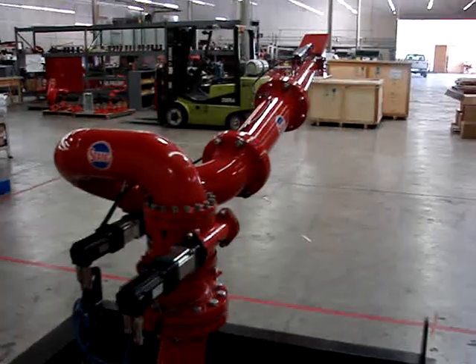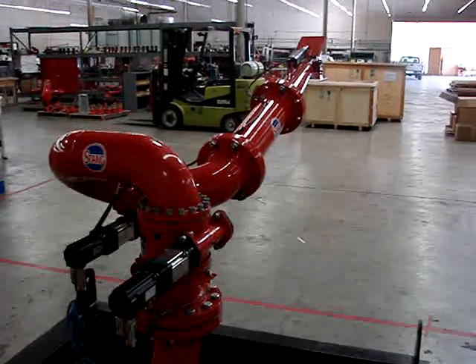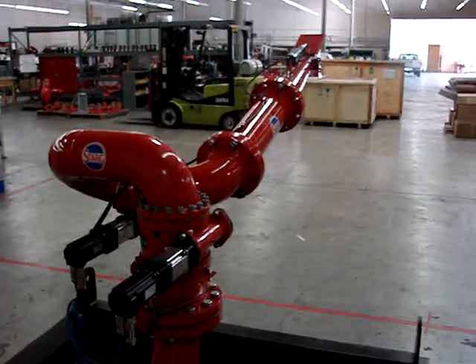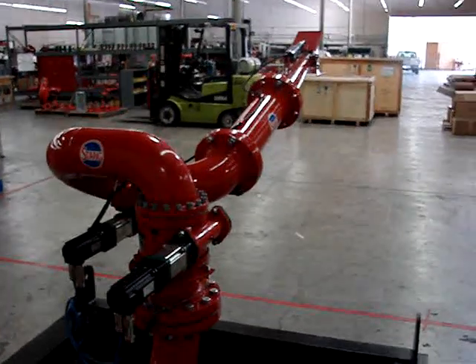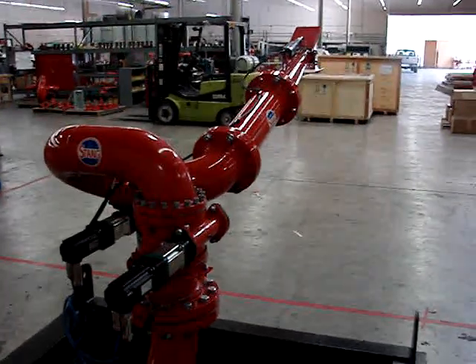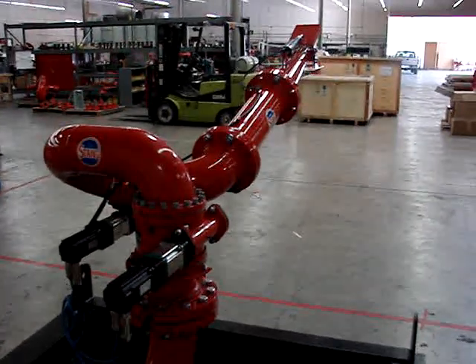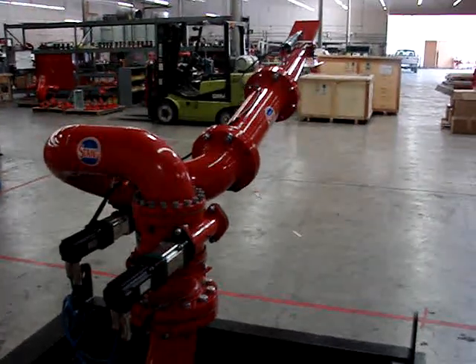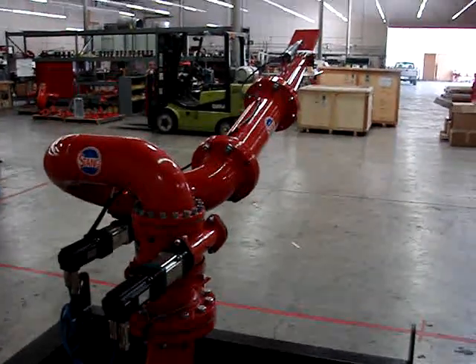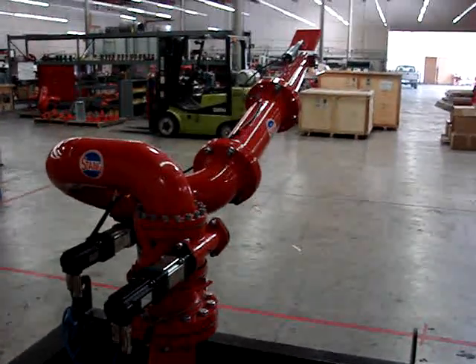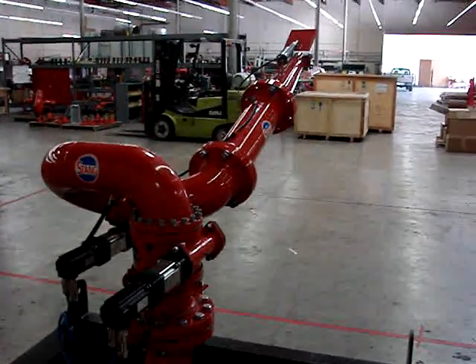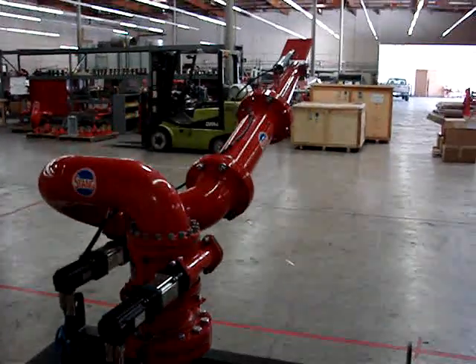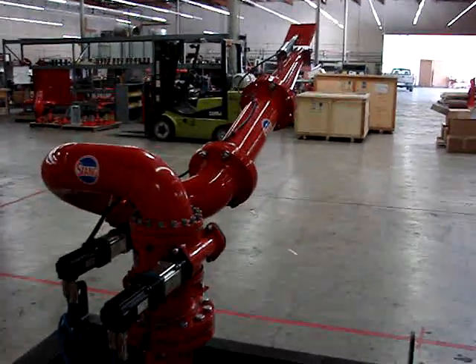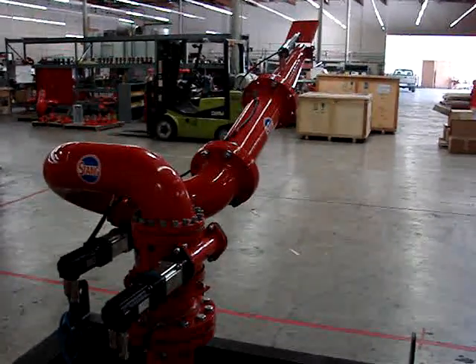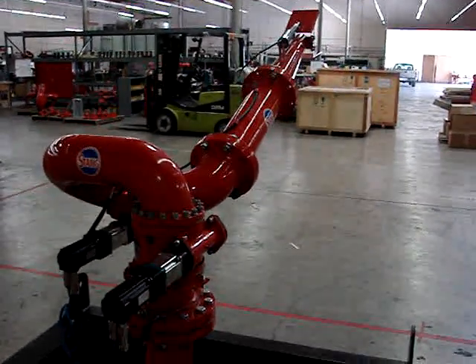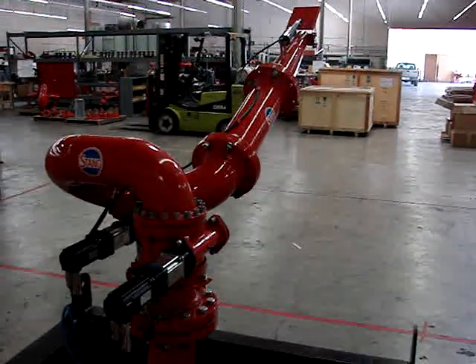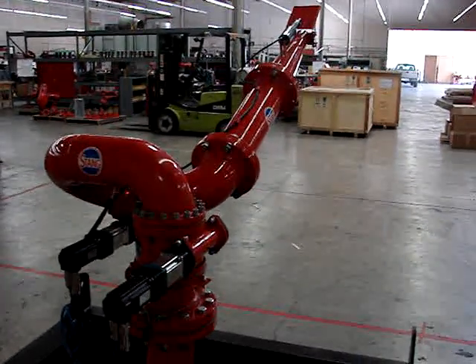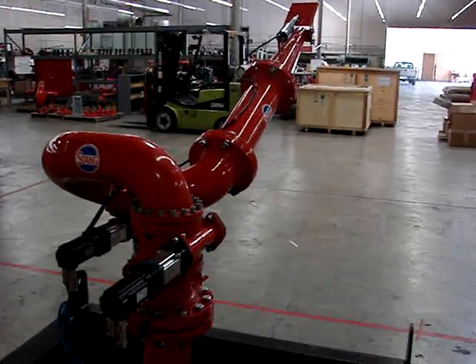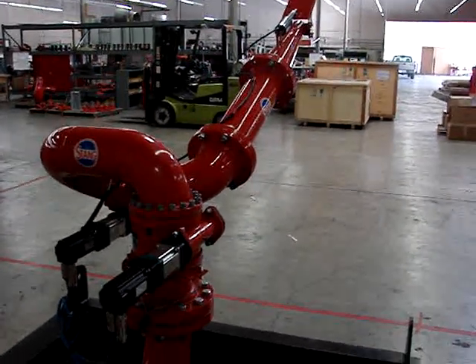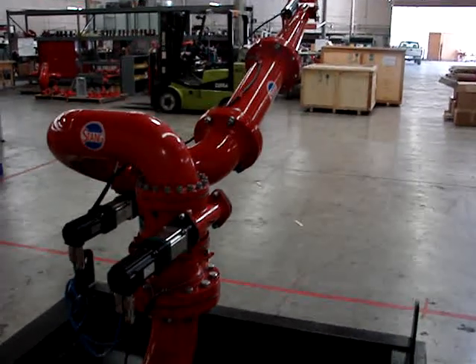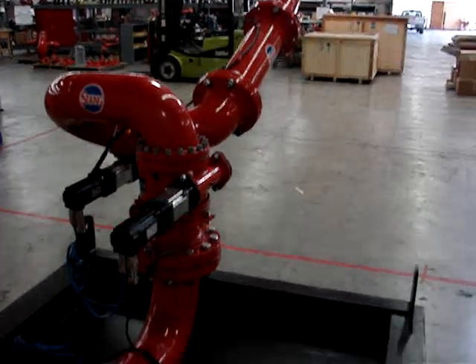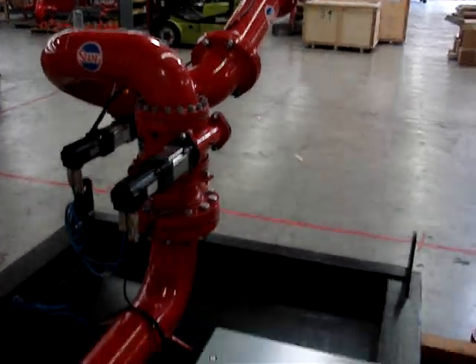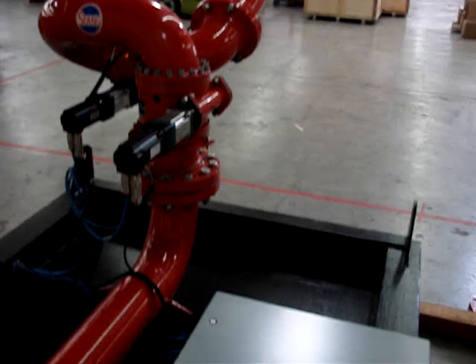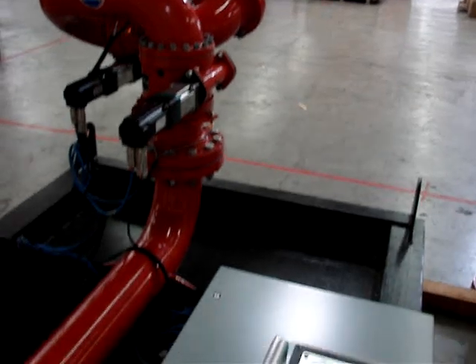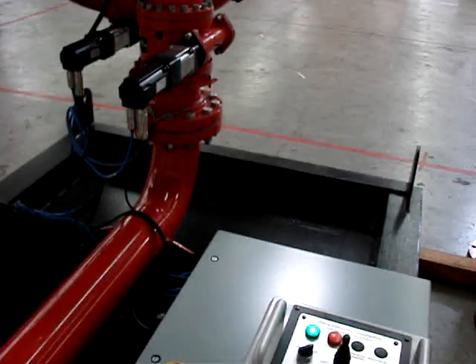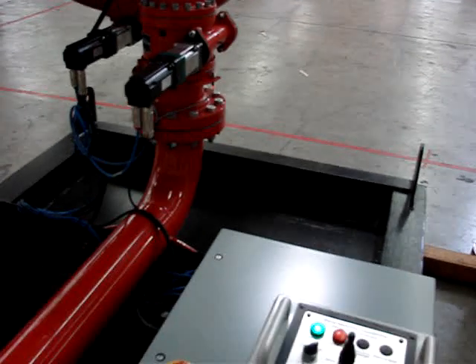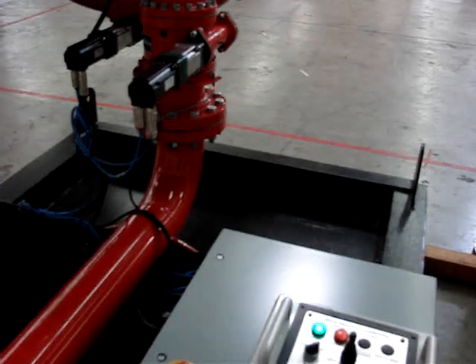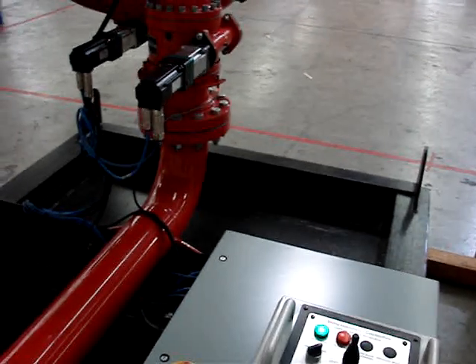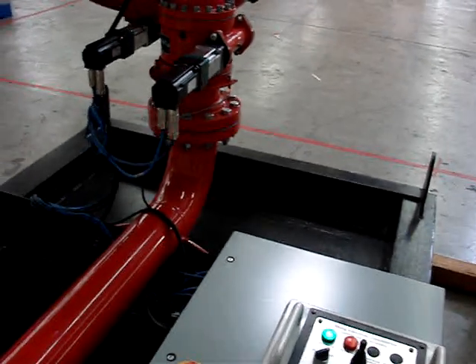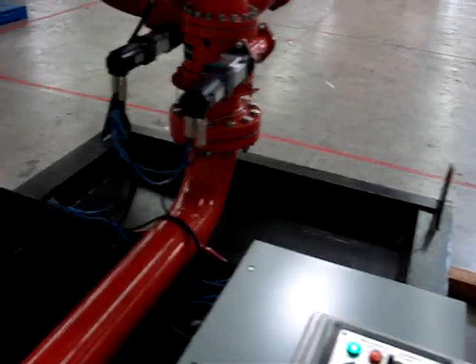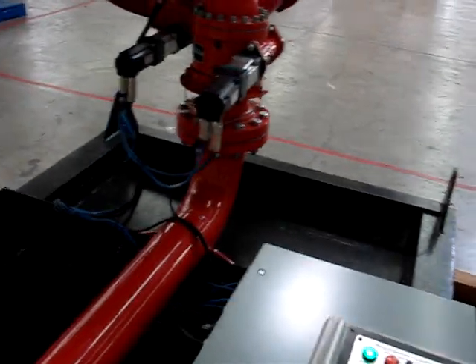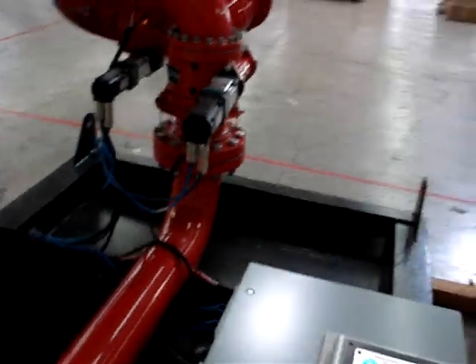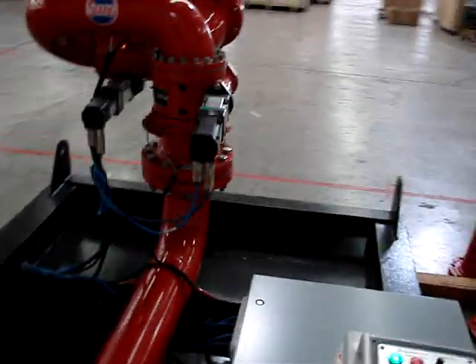Fully programmable. Fully automatic. Can run 24-7.